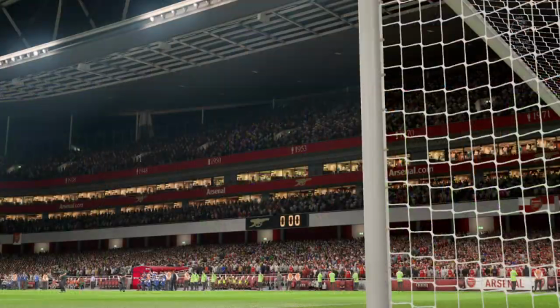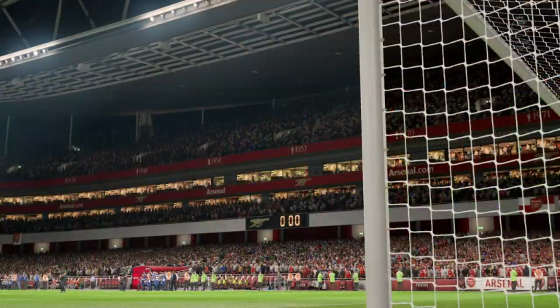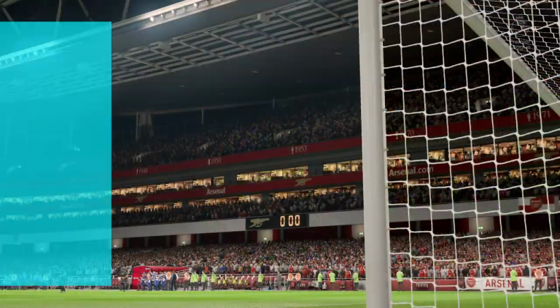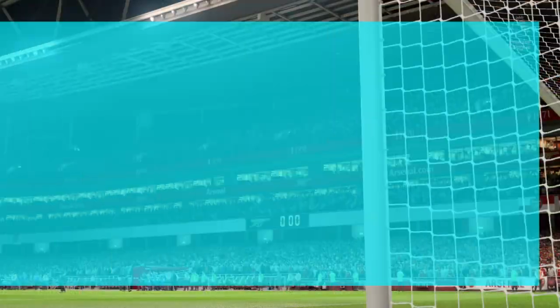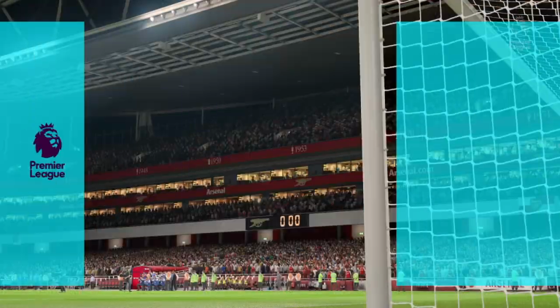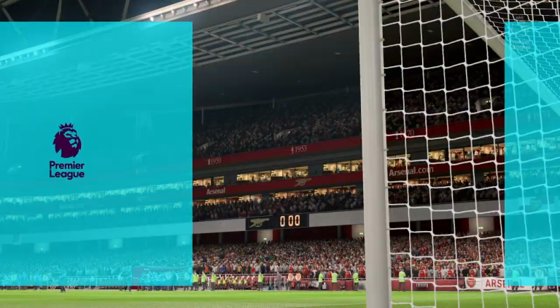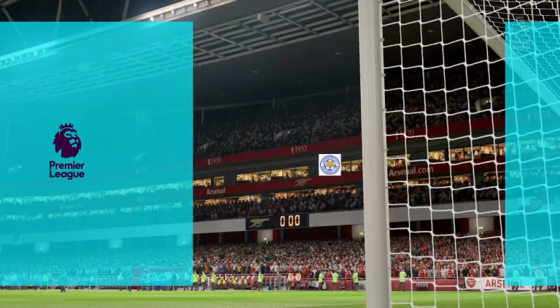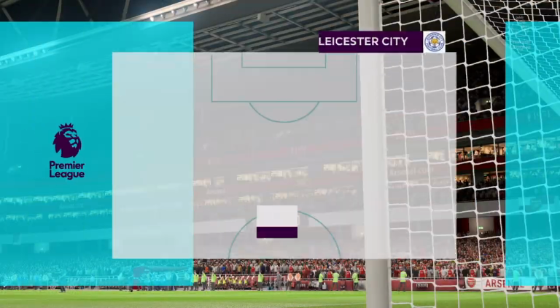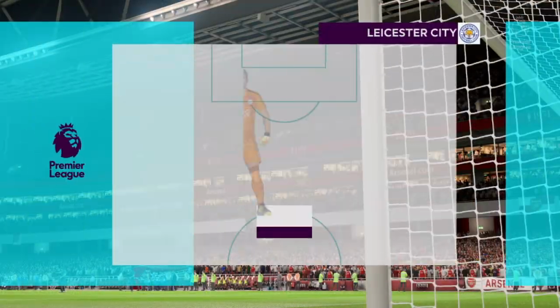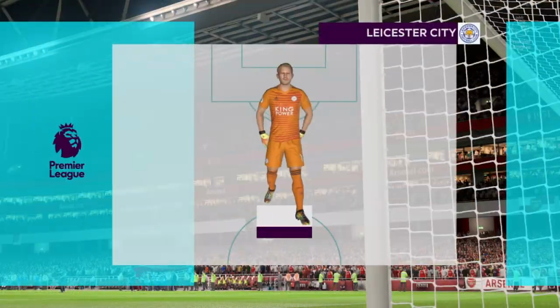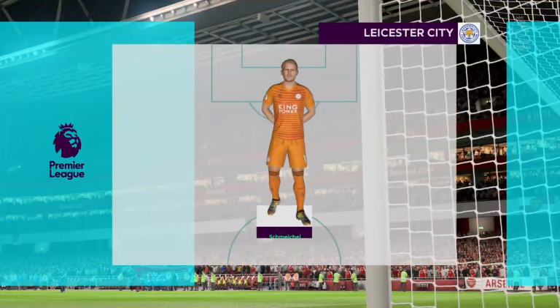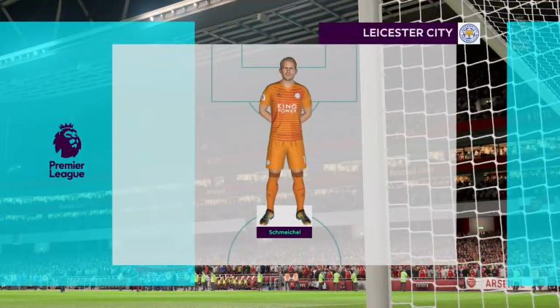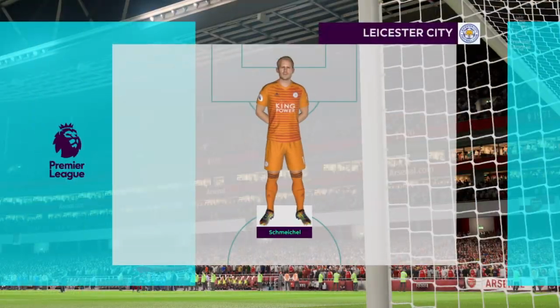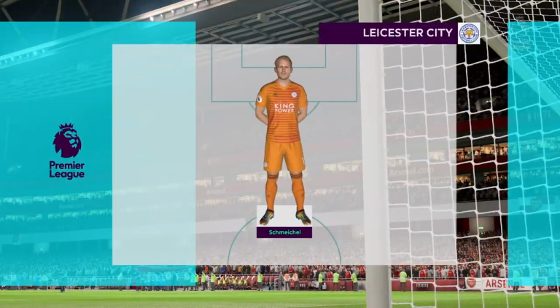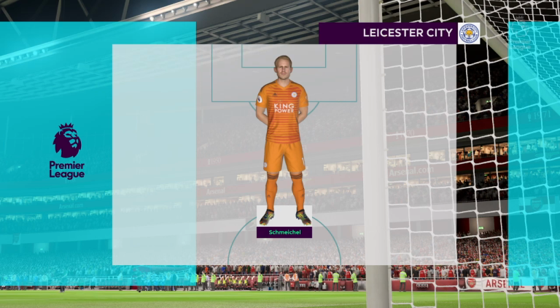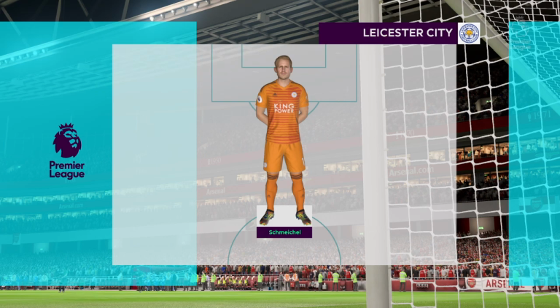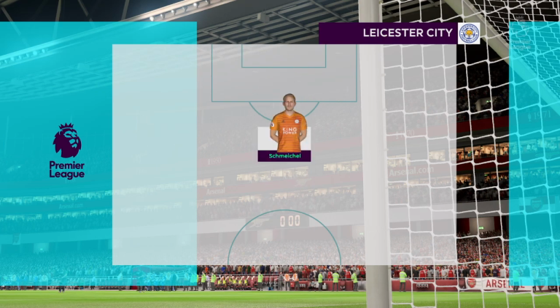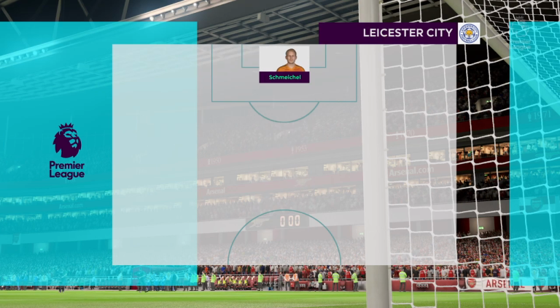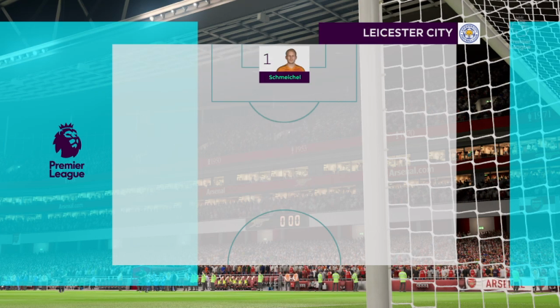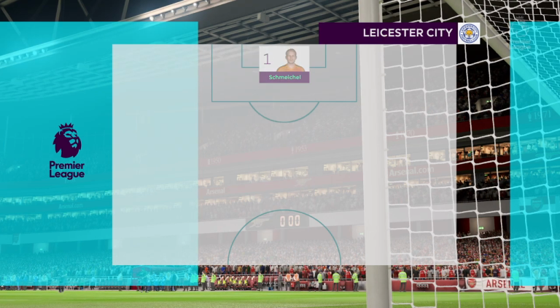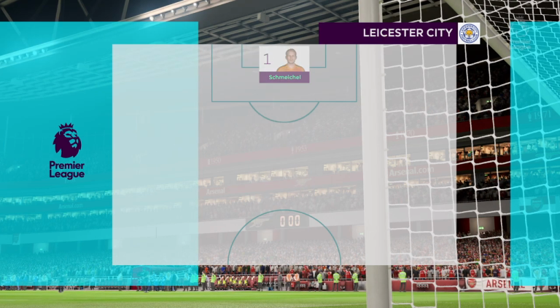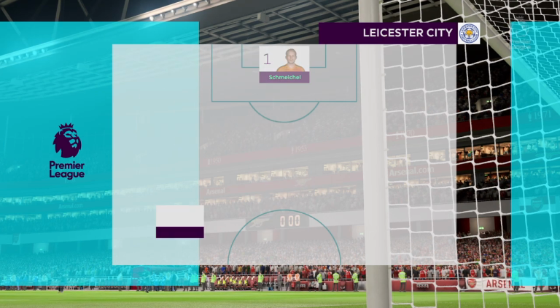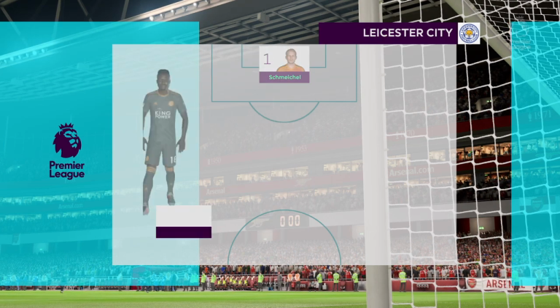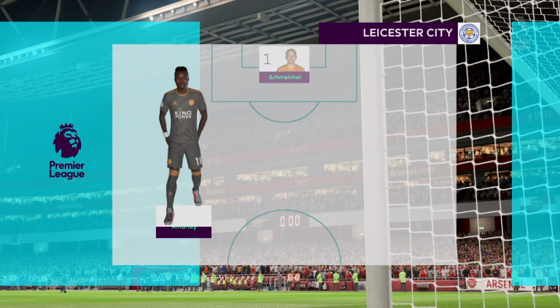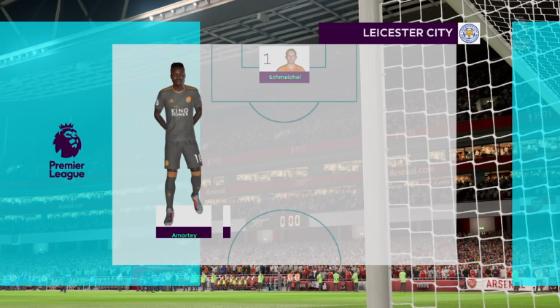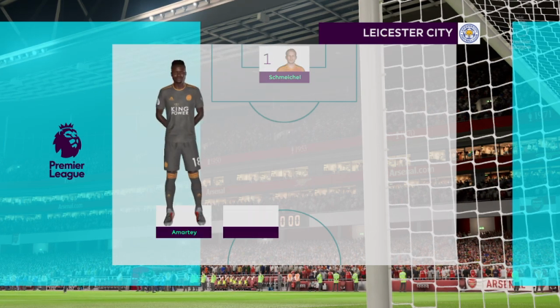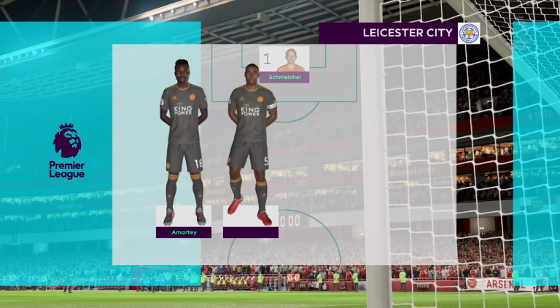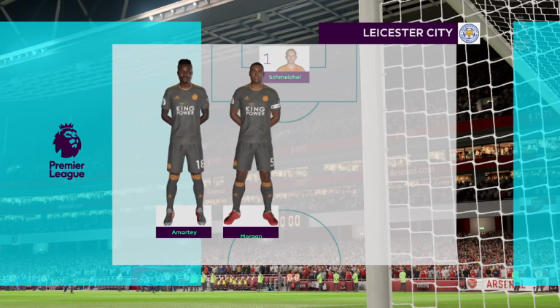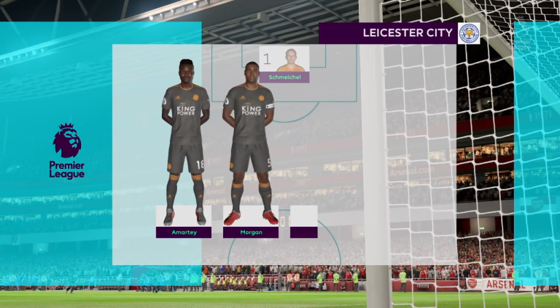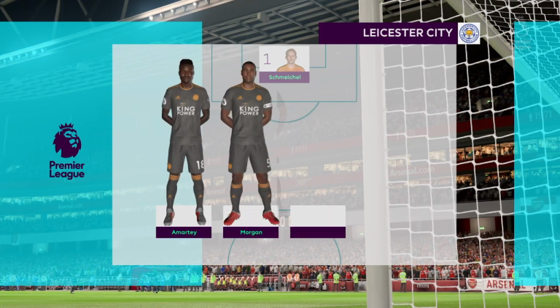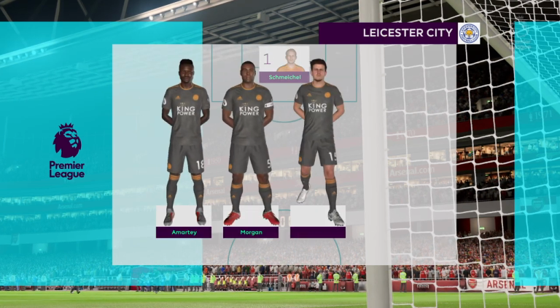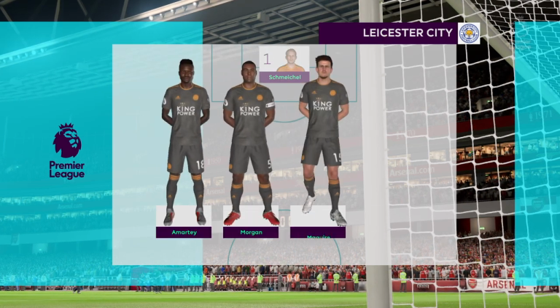This is the Leicester City line up. Kasper Schmeichel starts in goal. Jamie Vardy is the lone striker today.